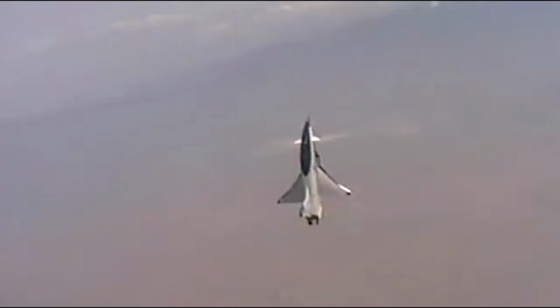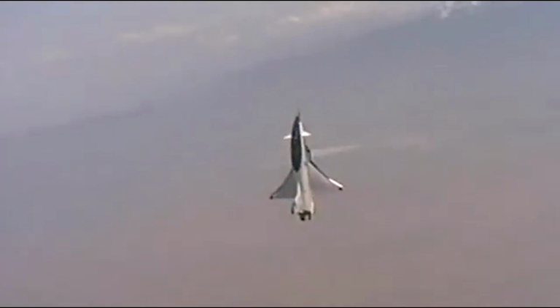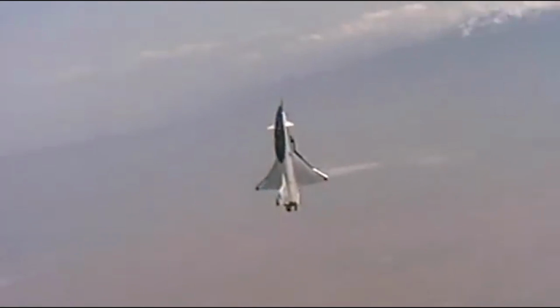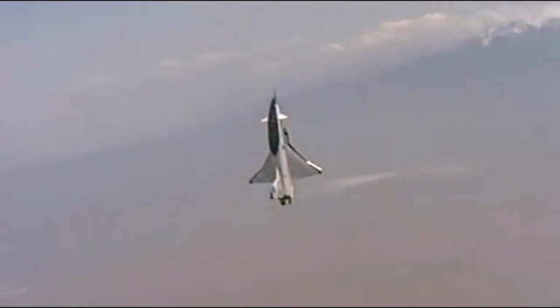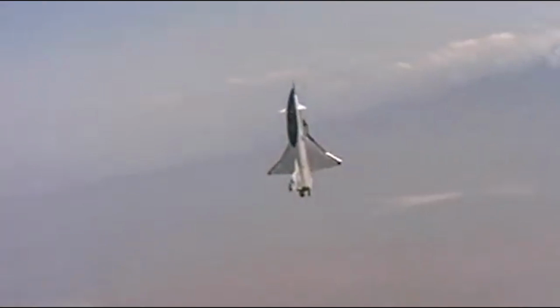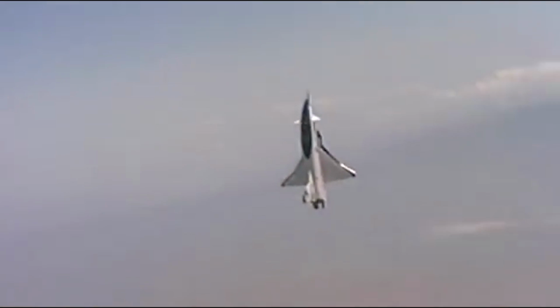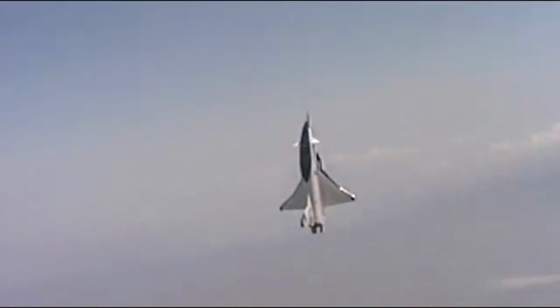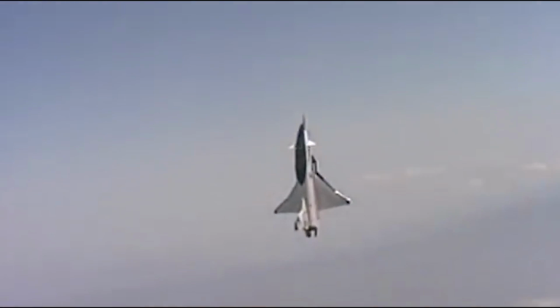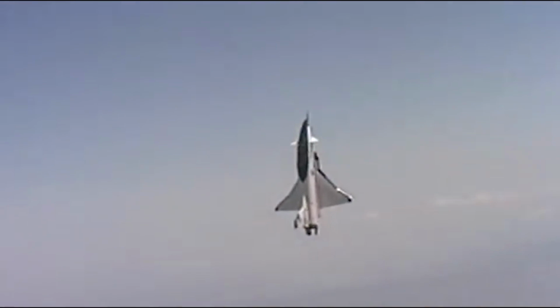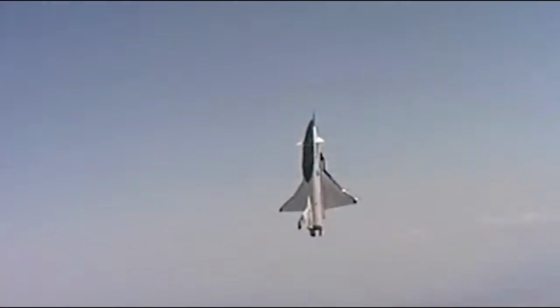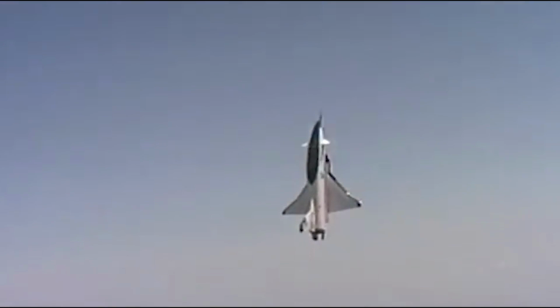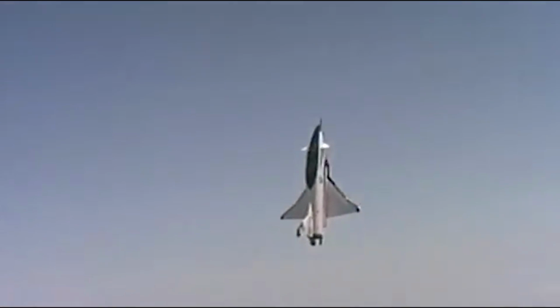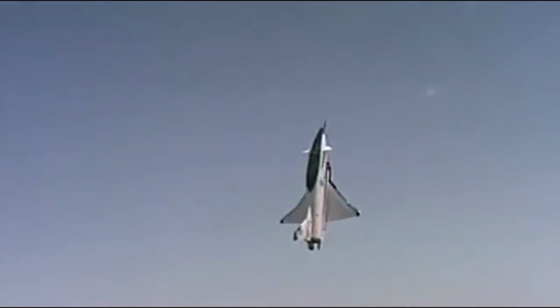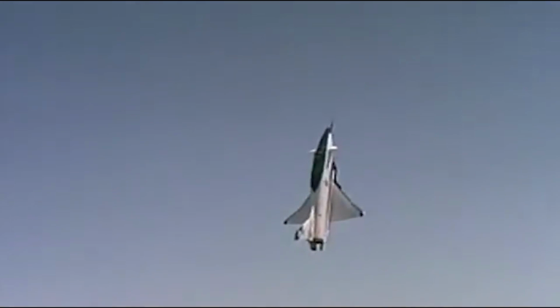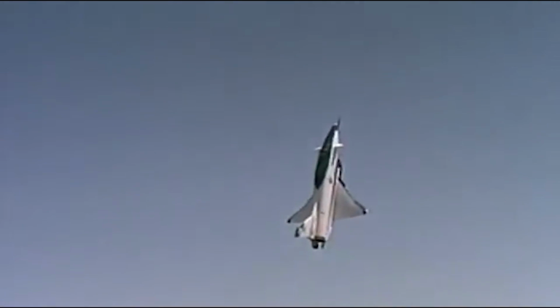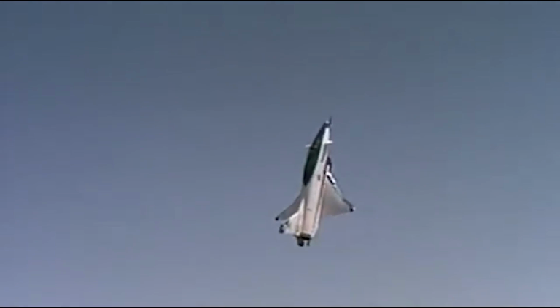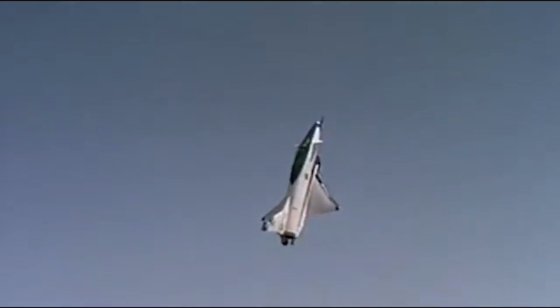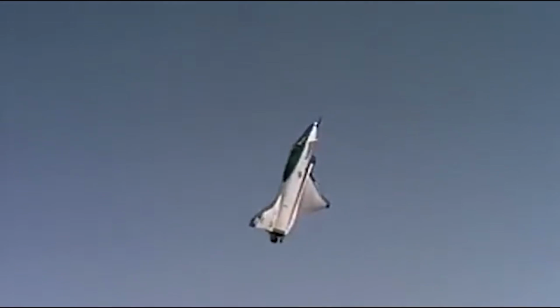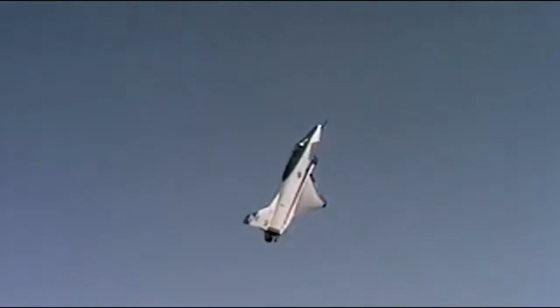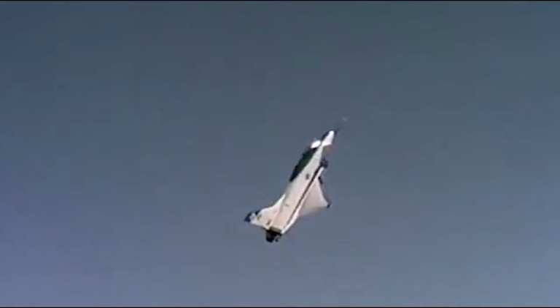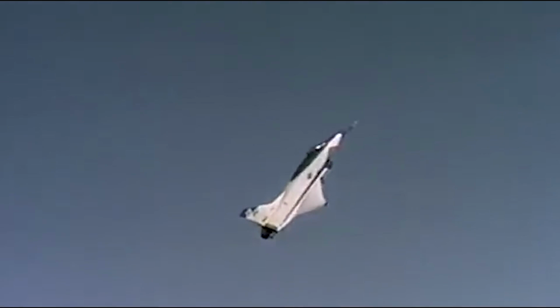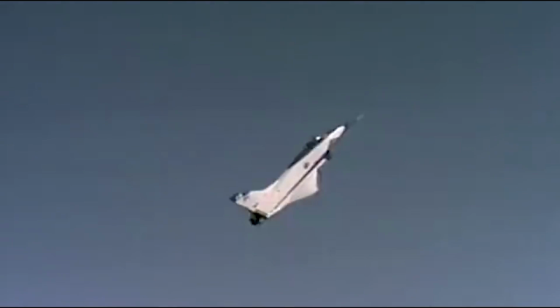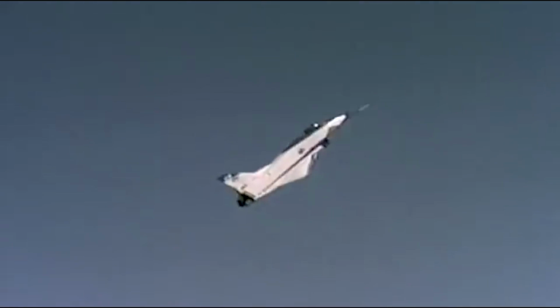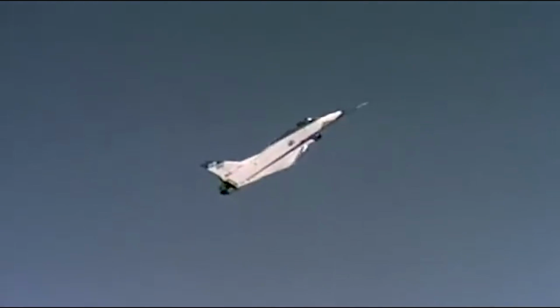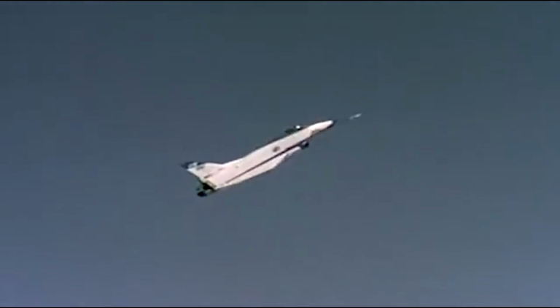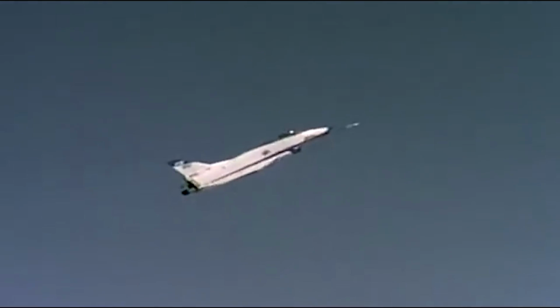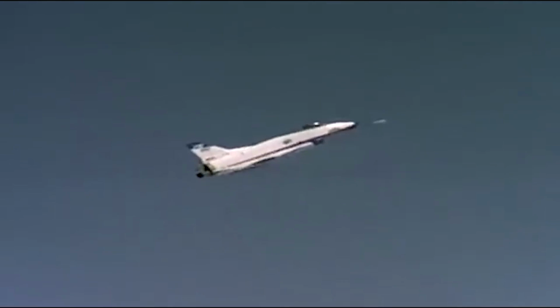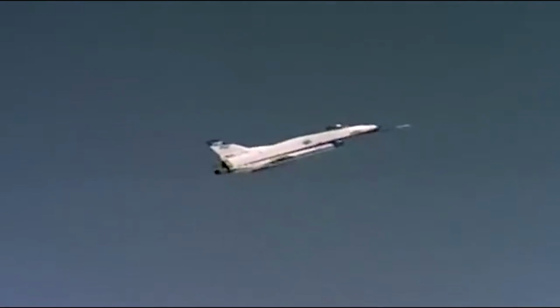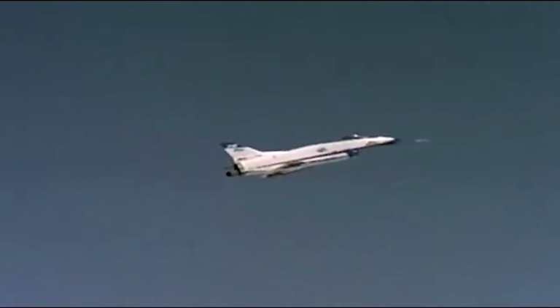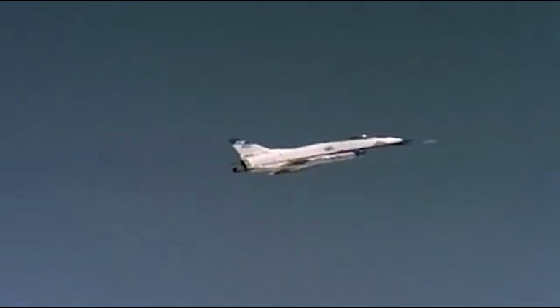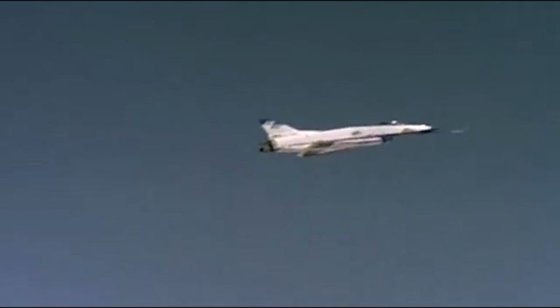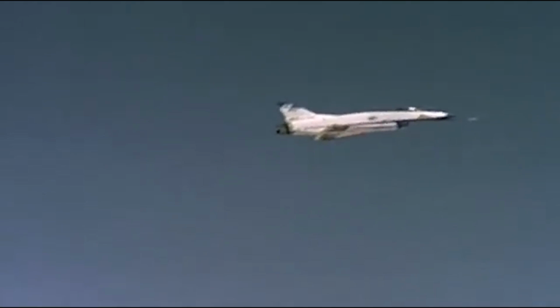Let's take a look at the Enhanced Fighter Maneuverability Demonstrator, the X-31.